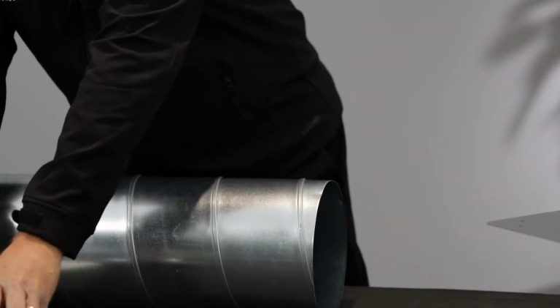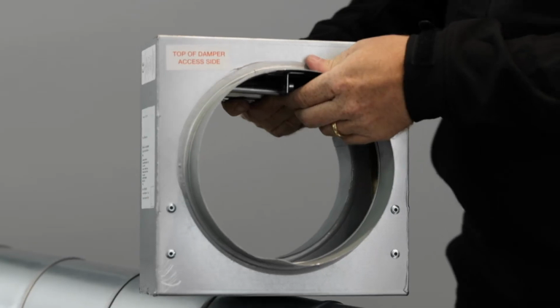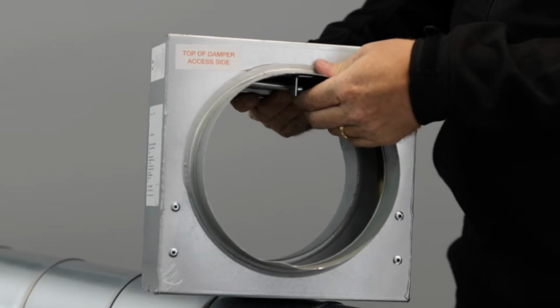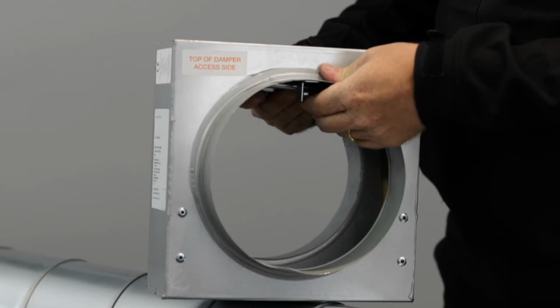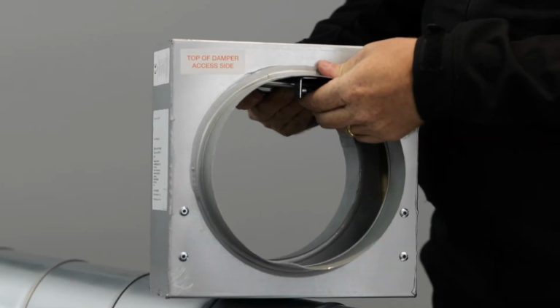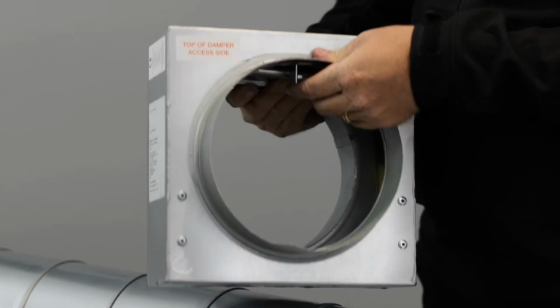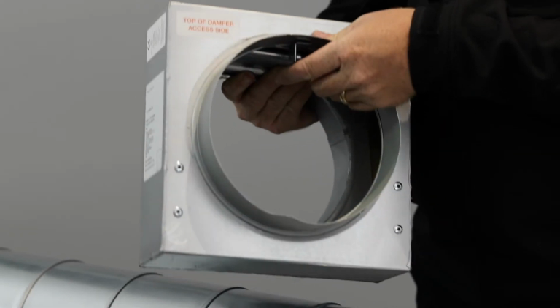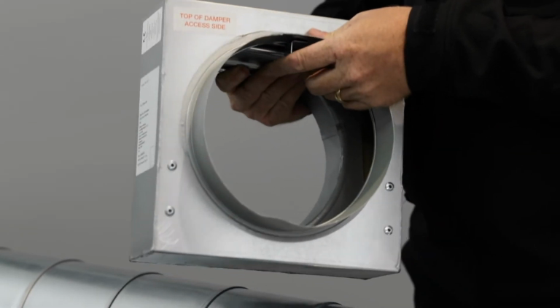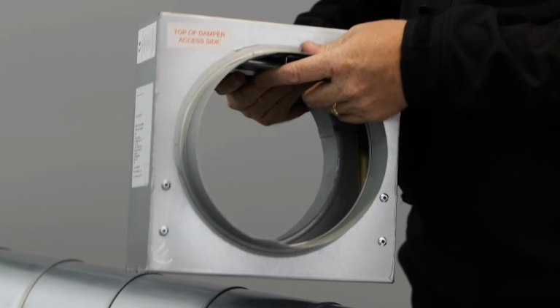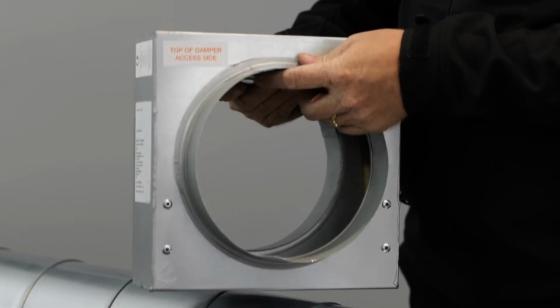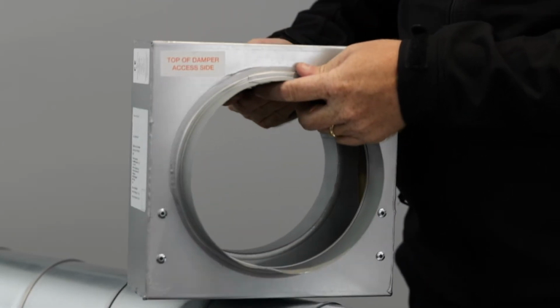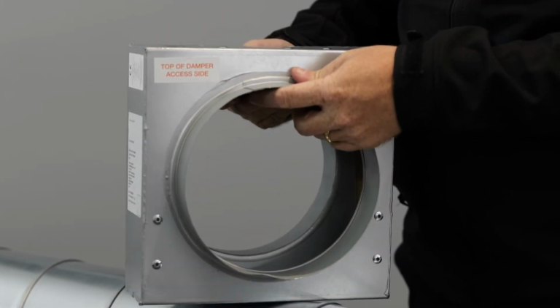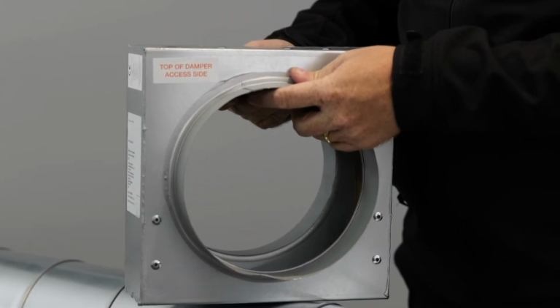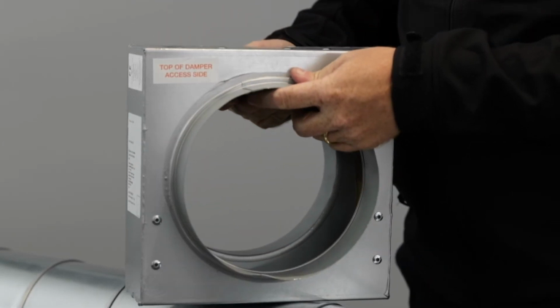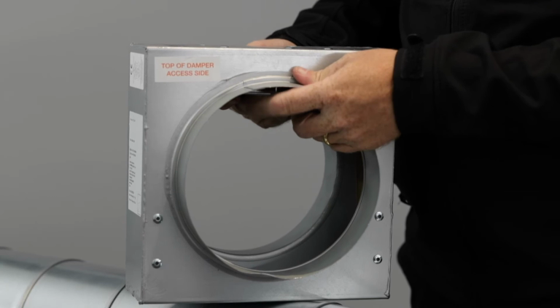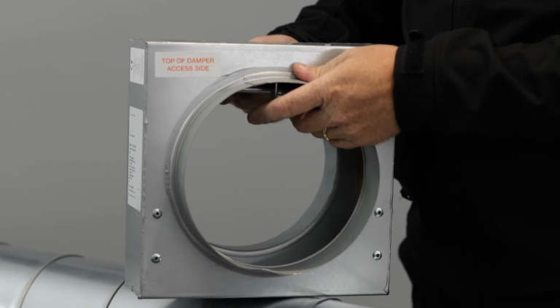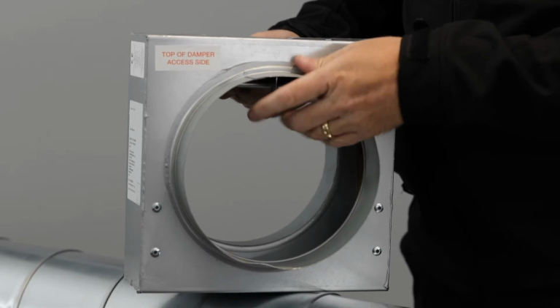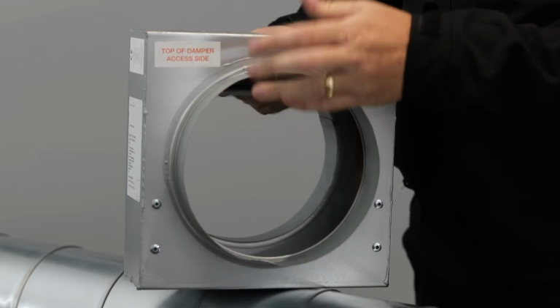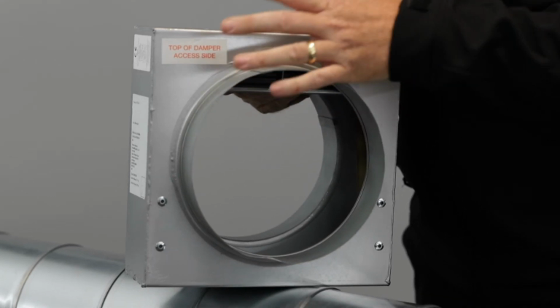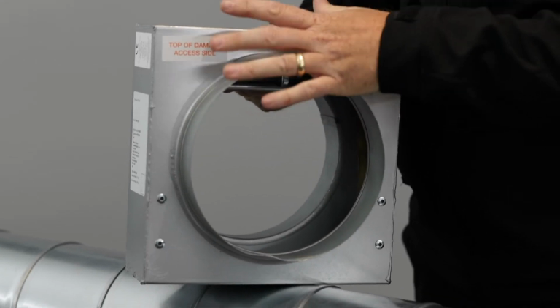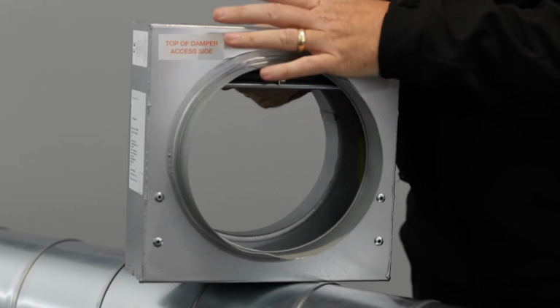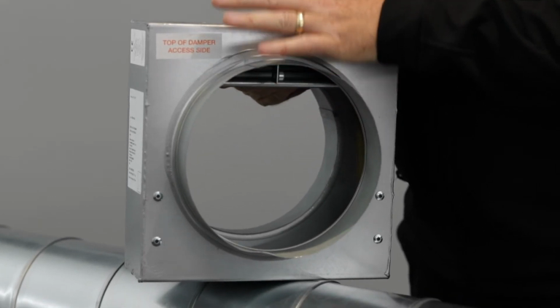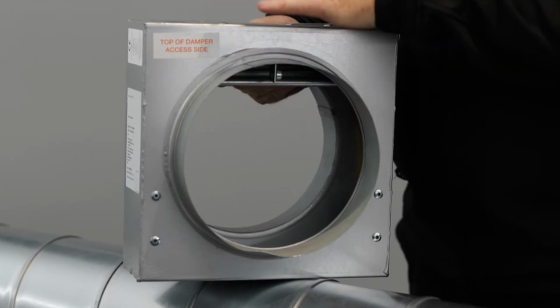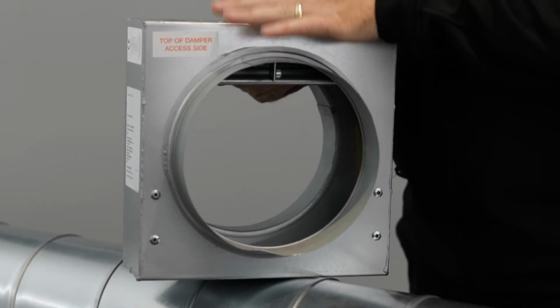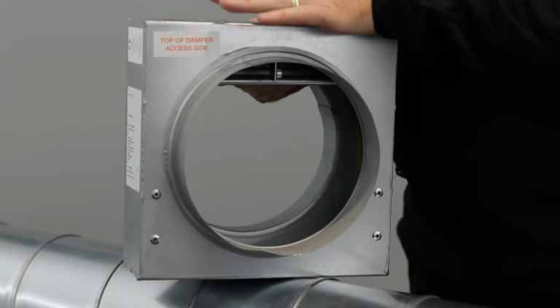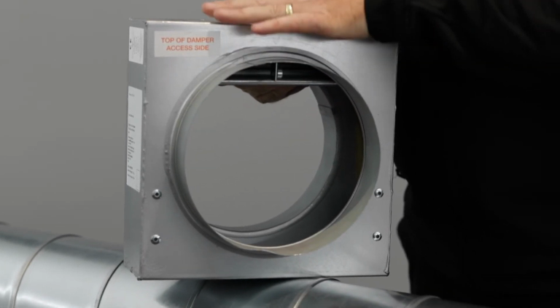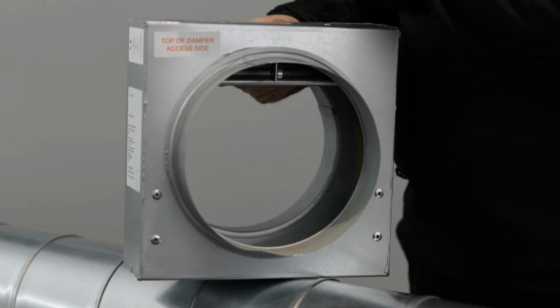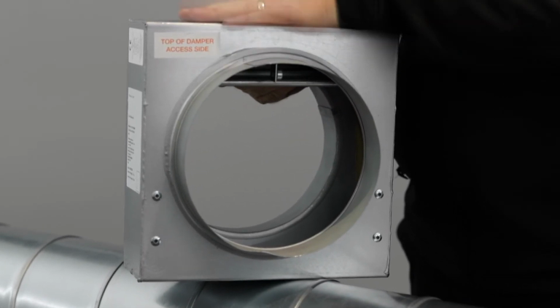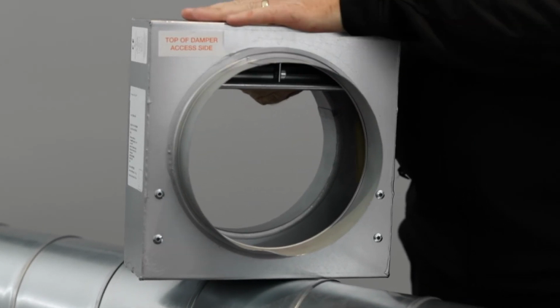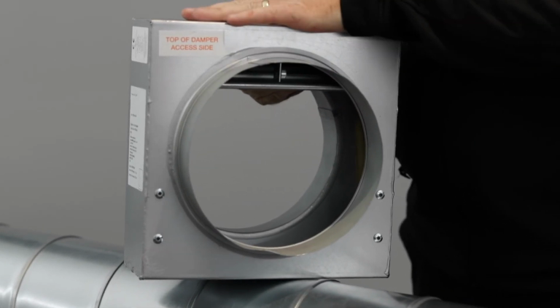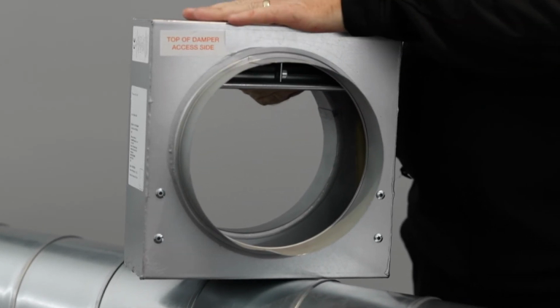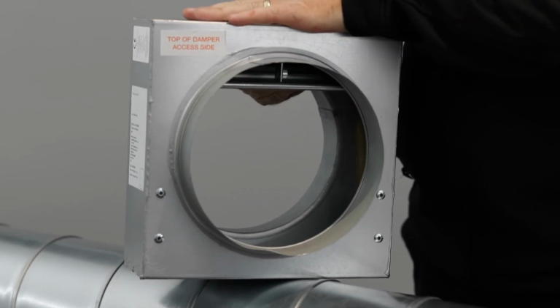I'll now demonstrate how the curtain closes. The curtain is always positioned at the top of the damper.